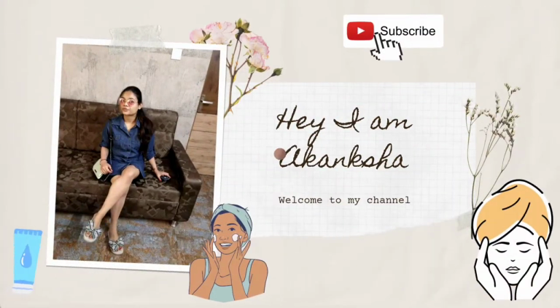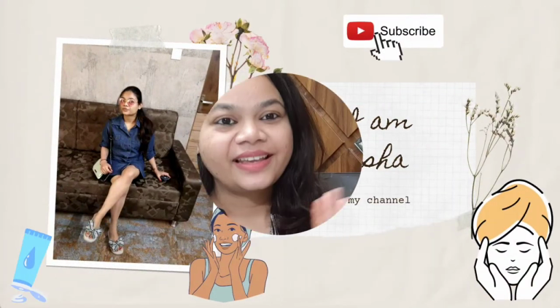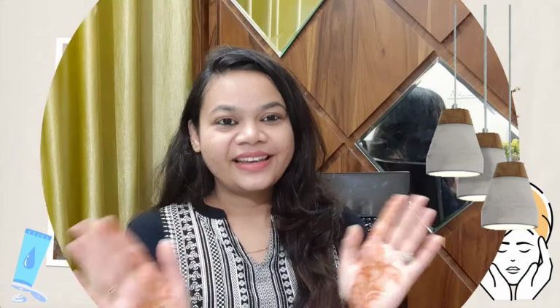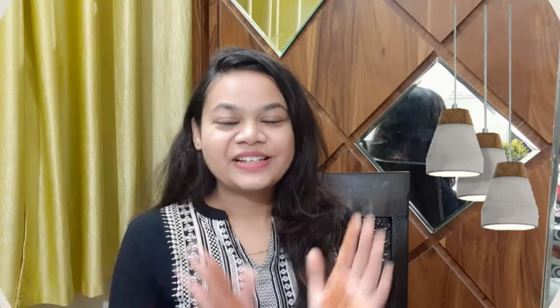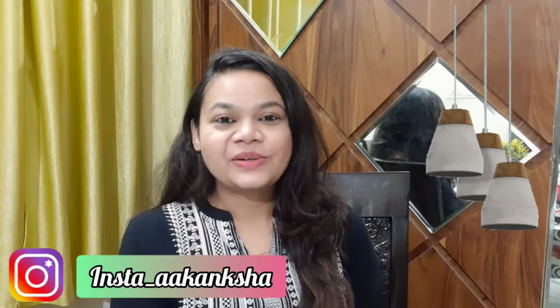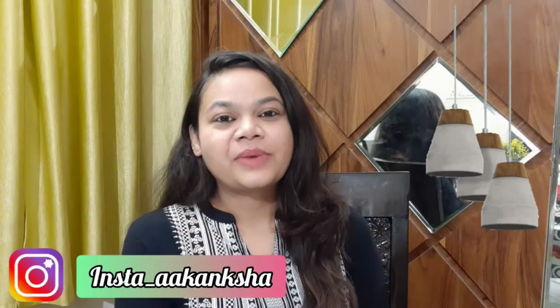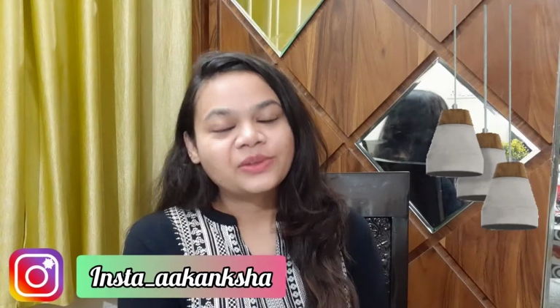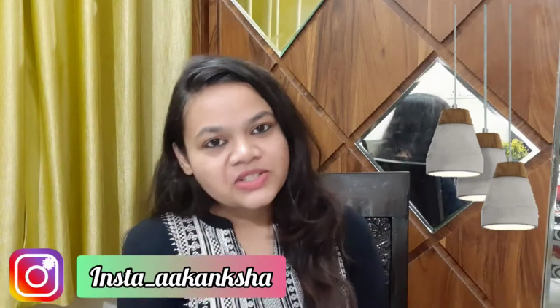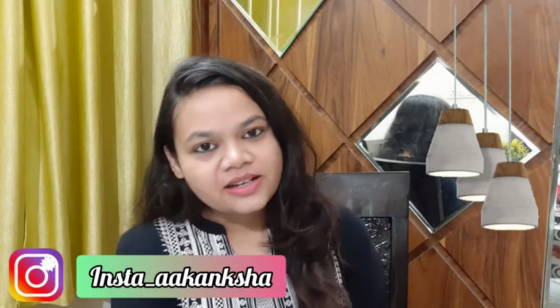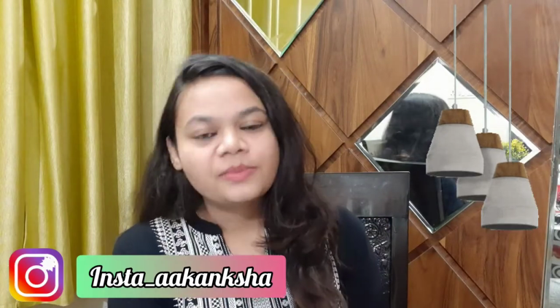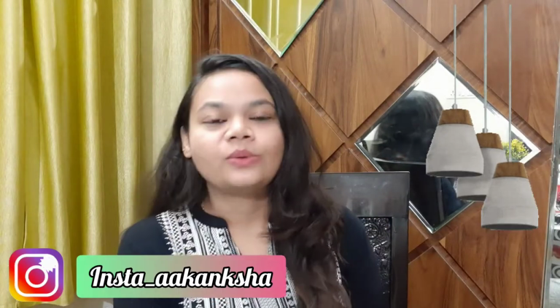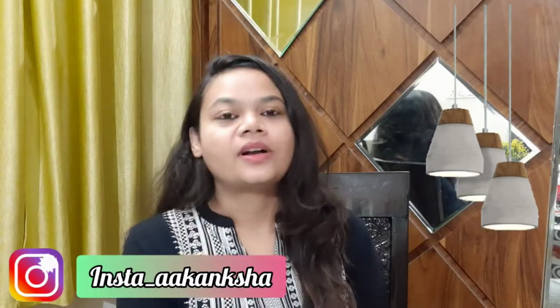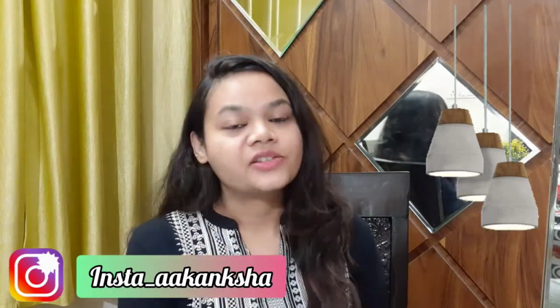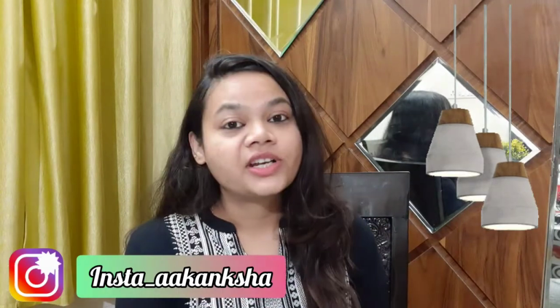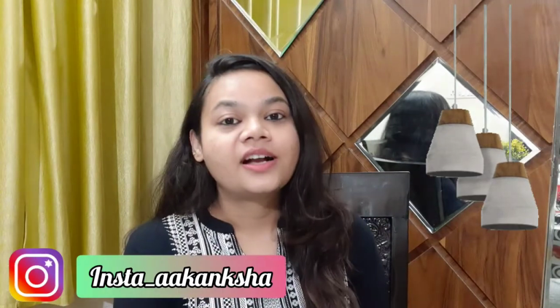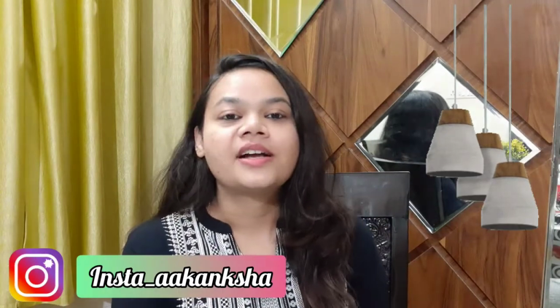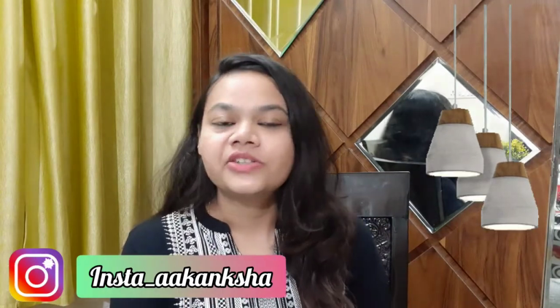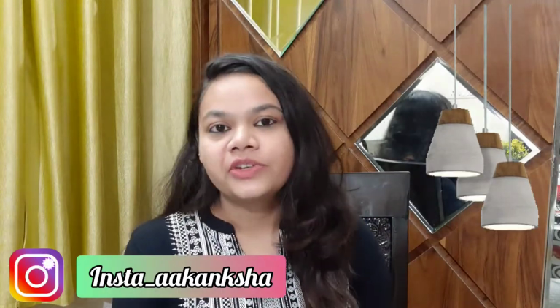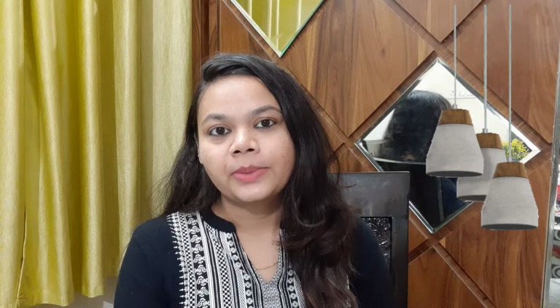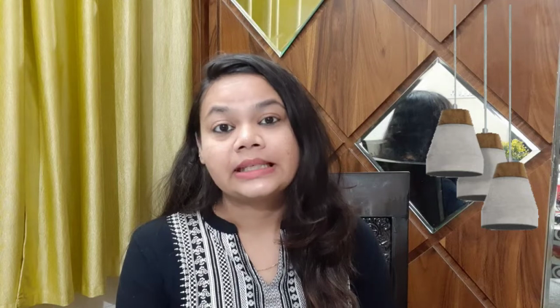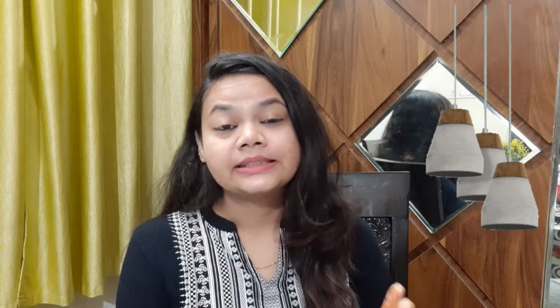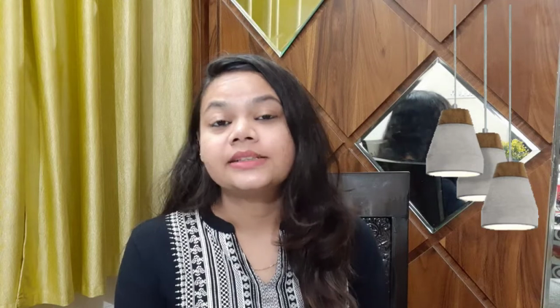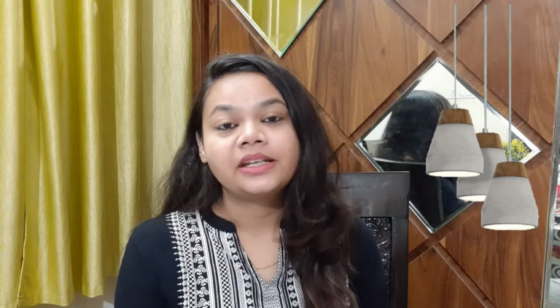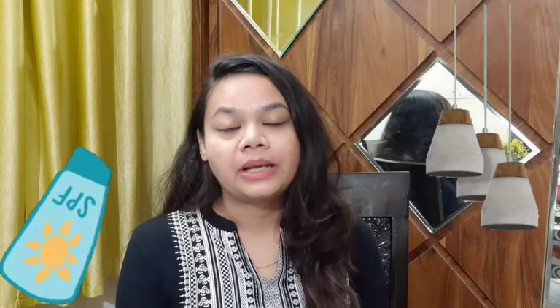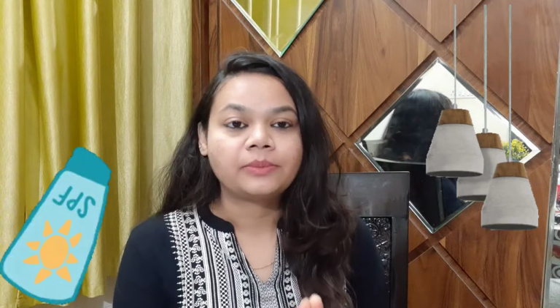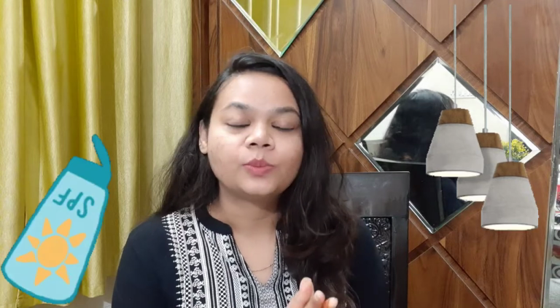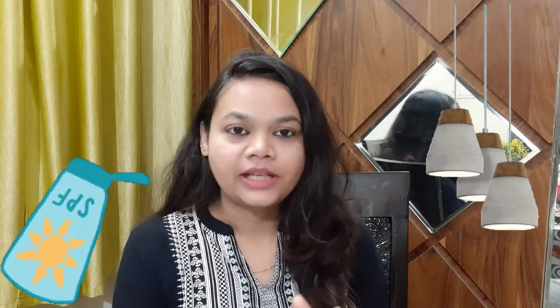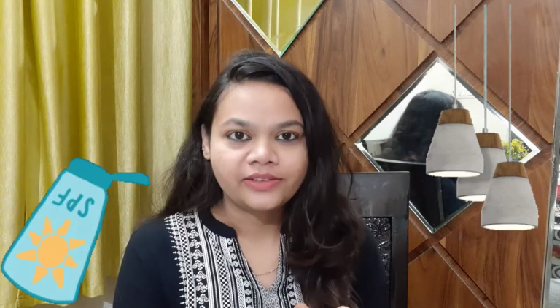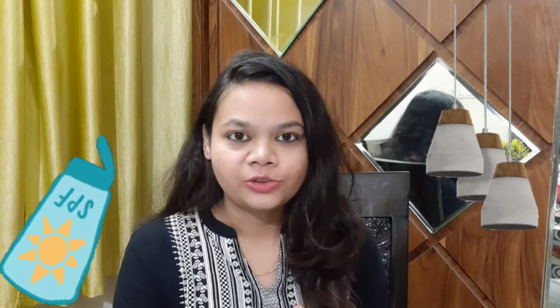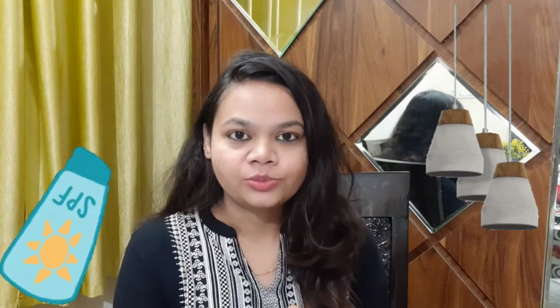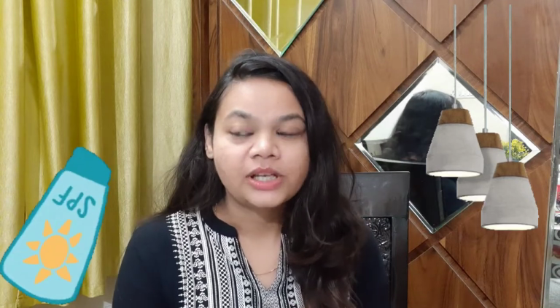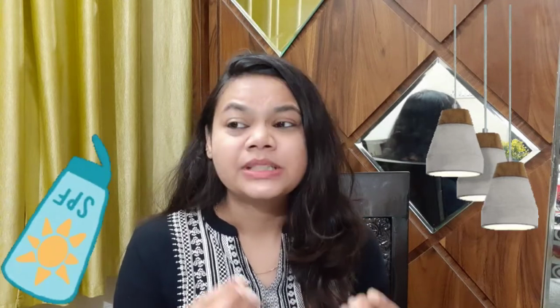Hey guys, welcome back to my channel. I am Akanisha. In today's video, I am going to tell you about sunscreen.